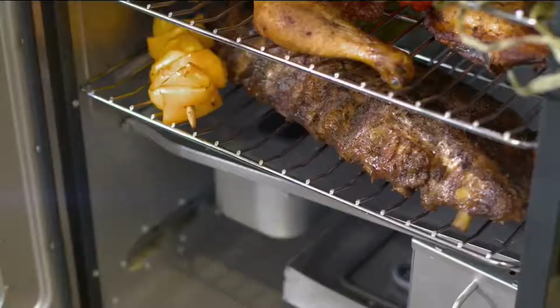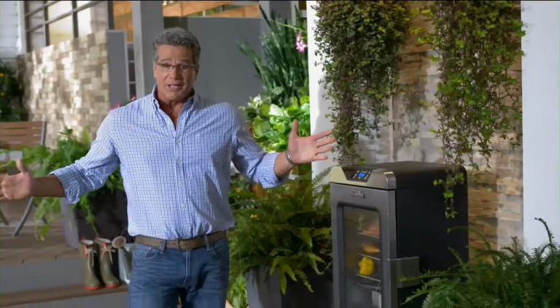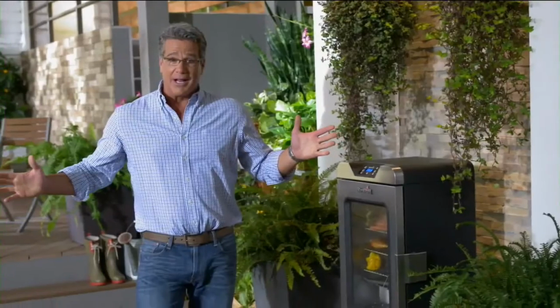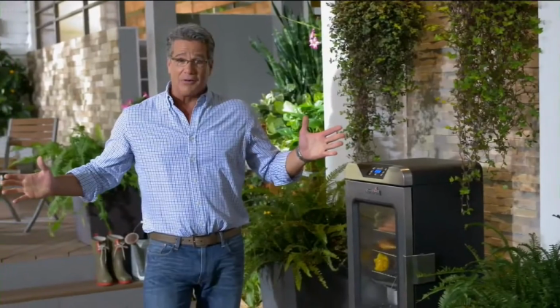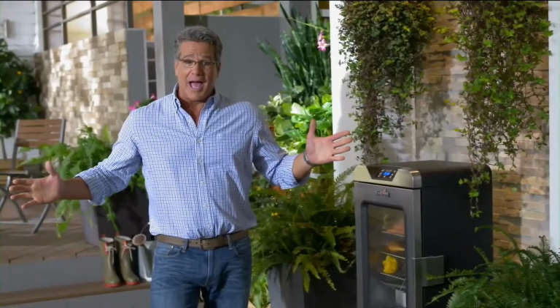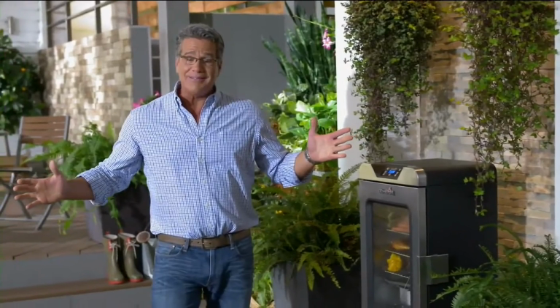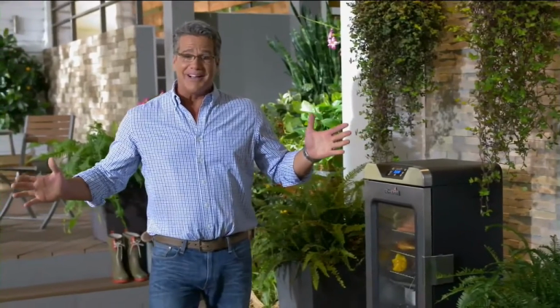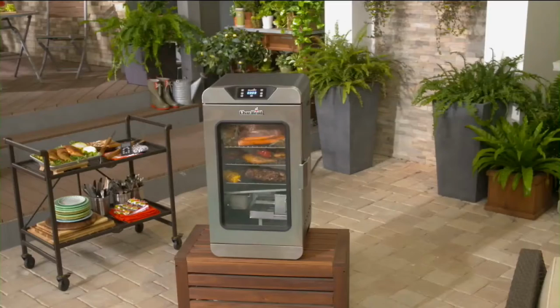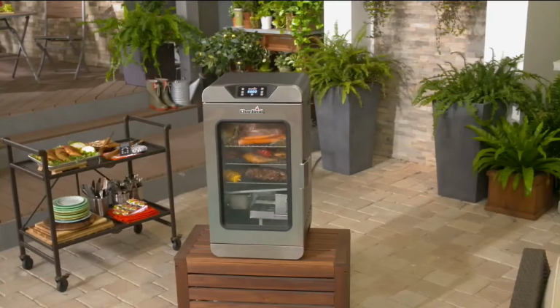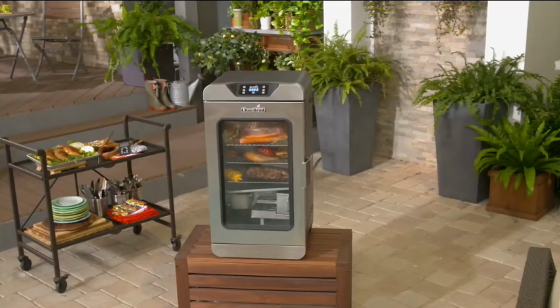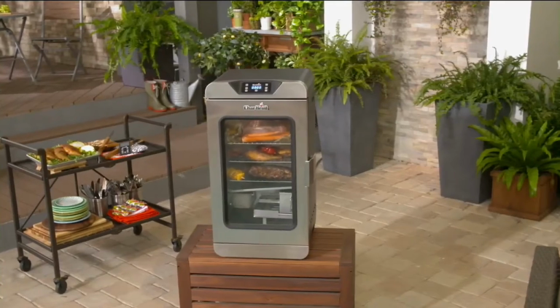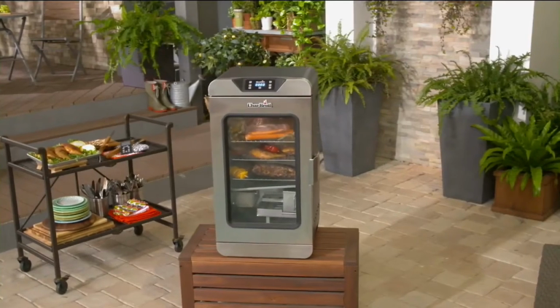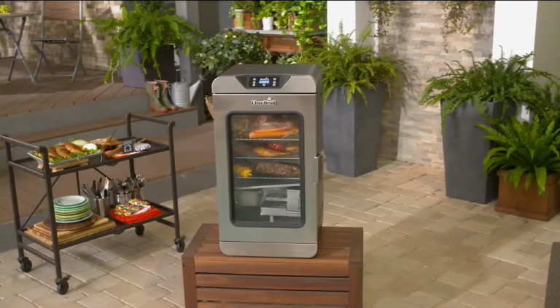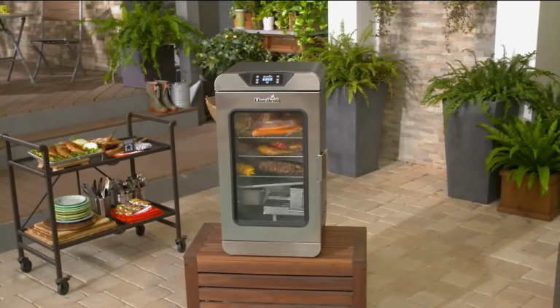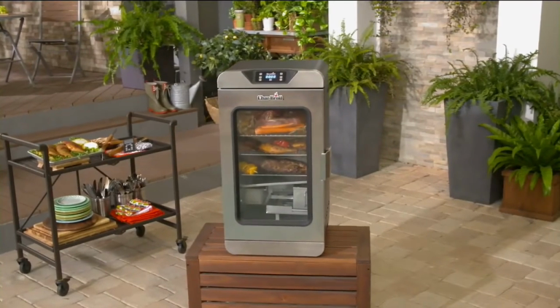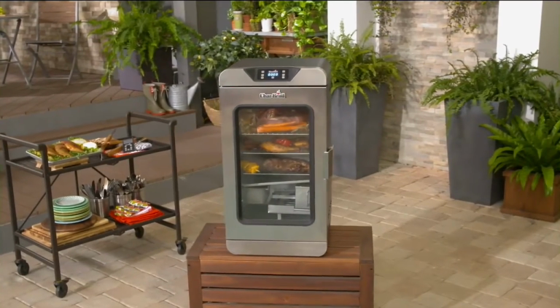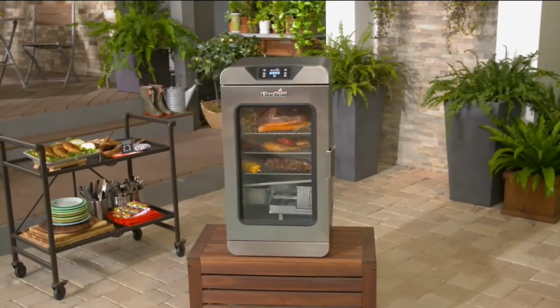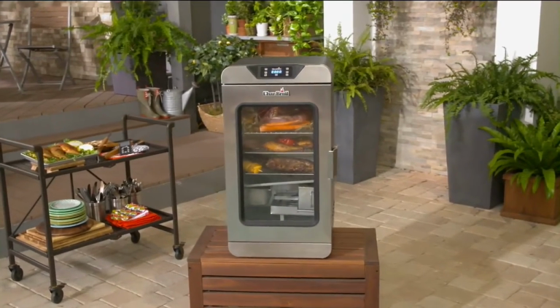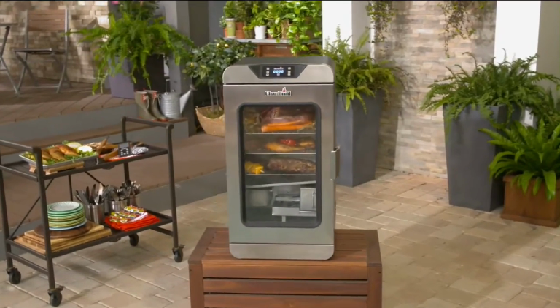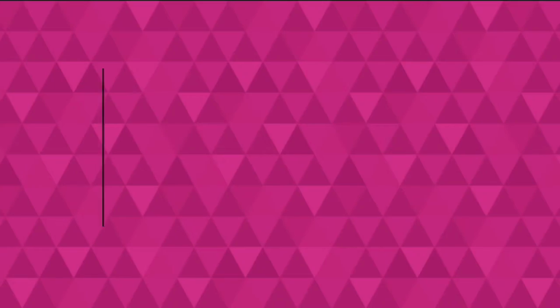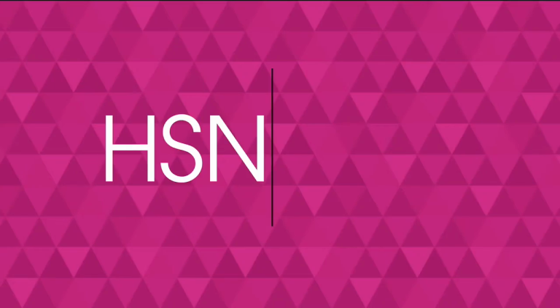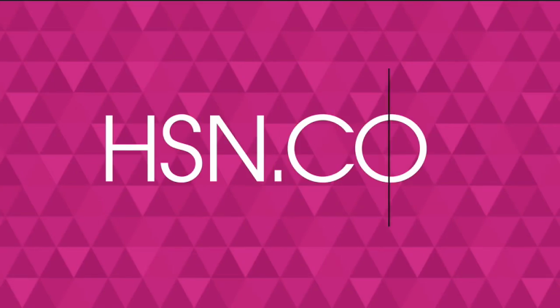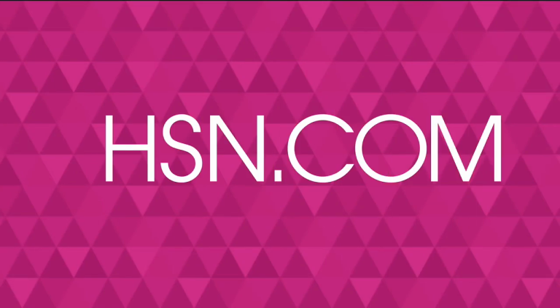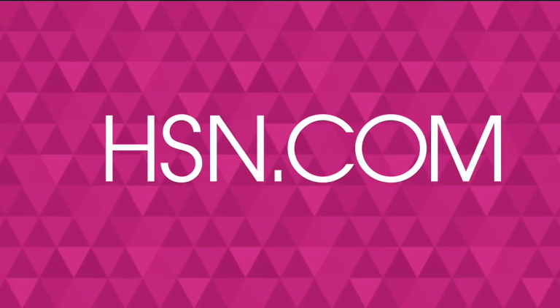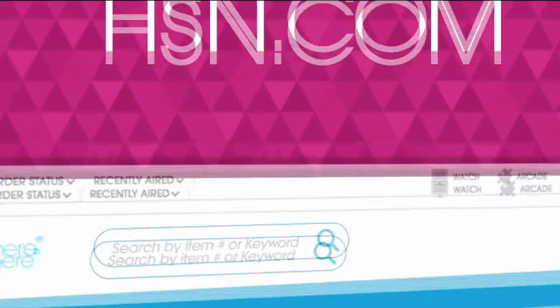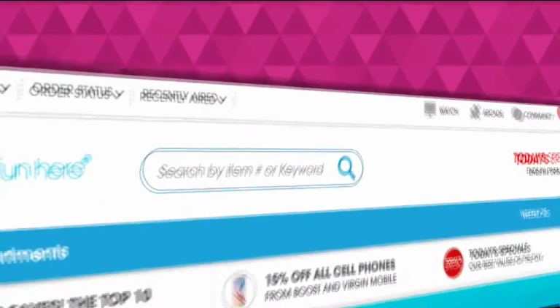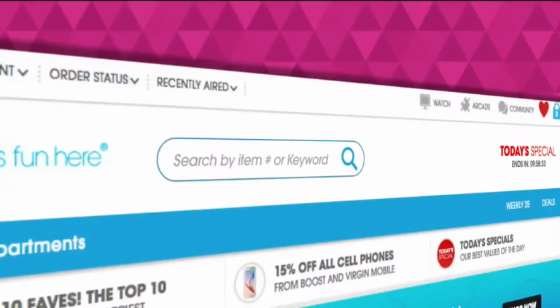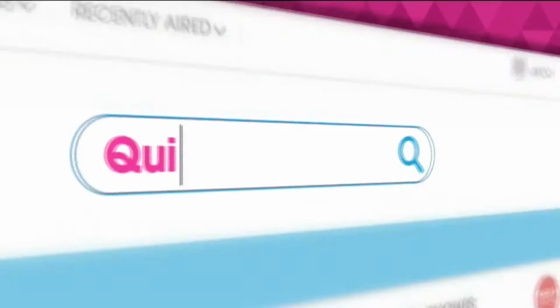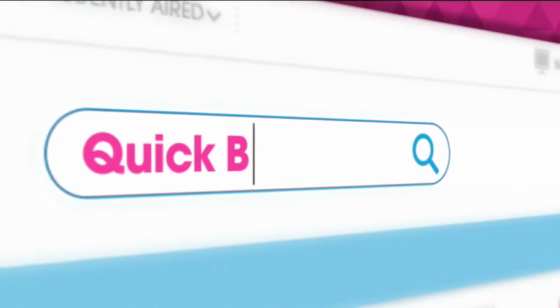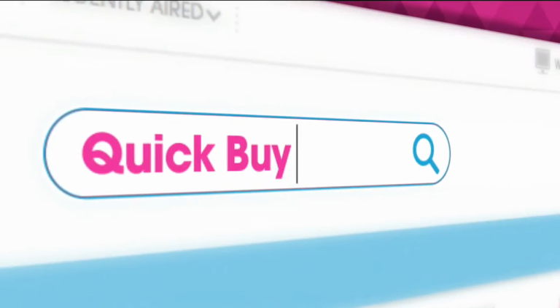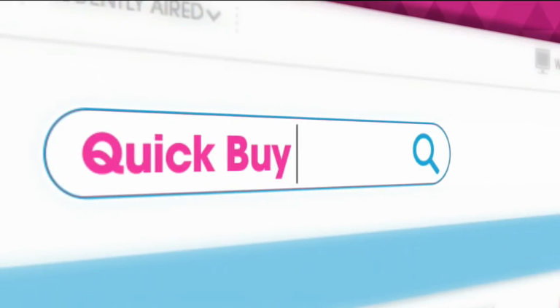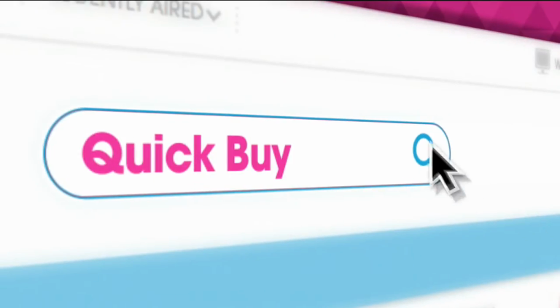Are you getting hungry yet? The Charbroil Electric Smoker is available right now at hsn.com slash quick buy.